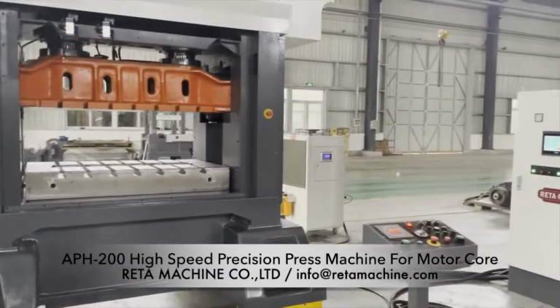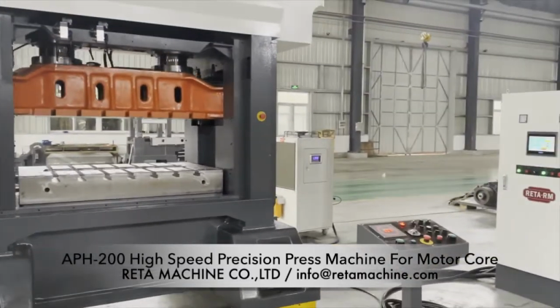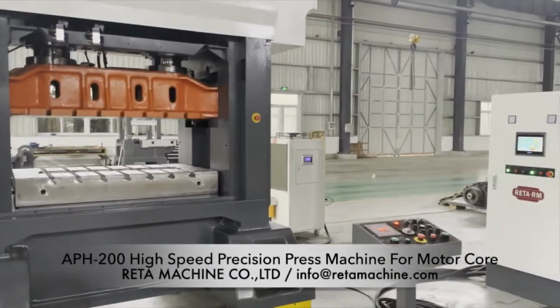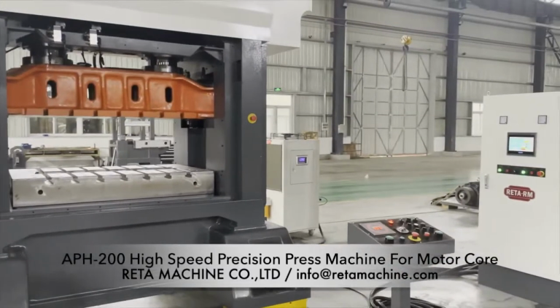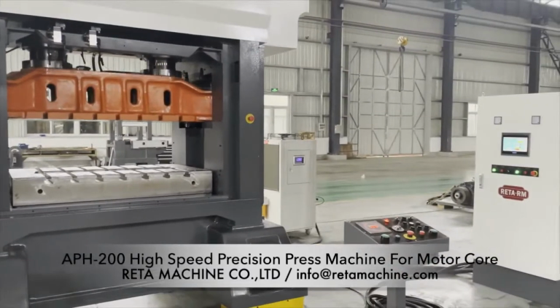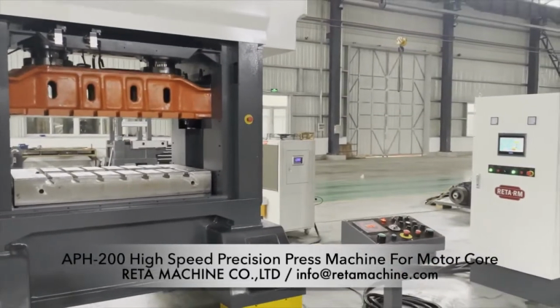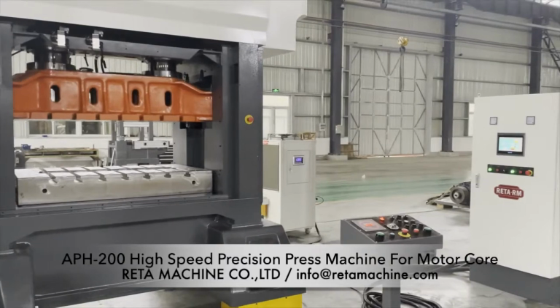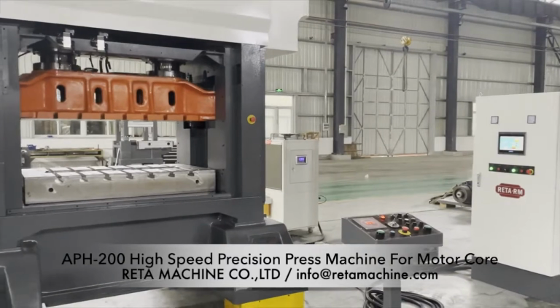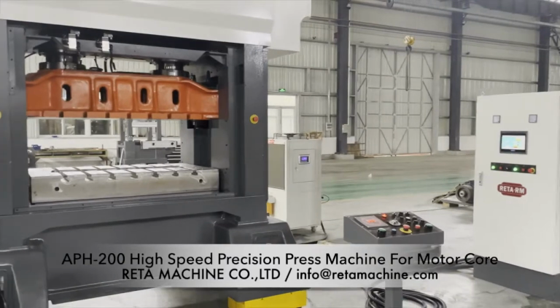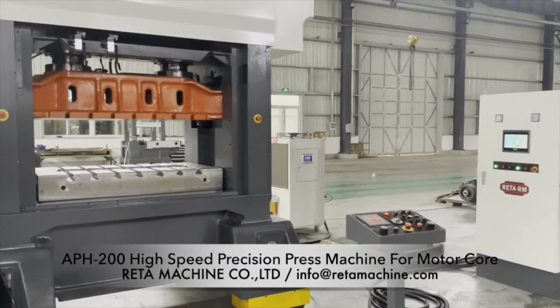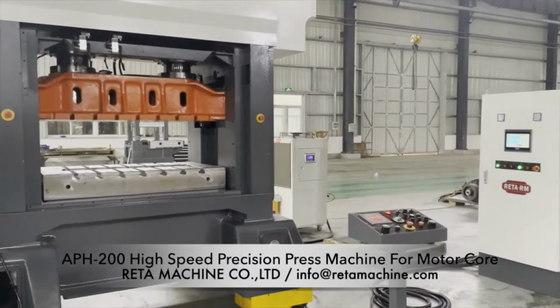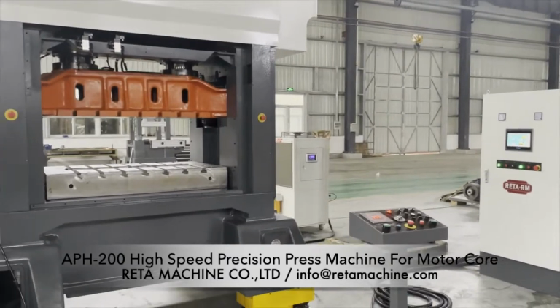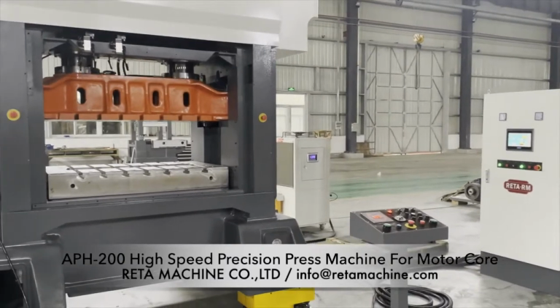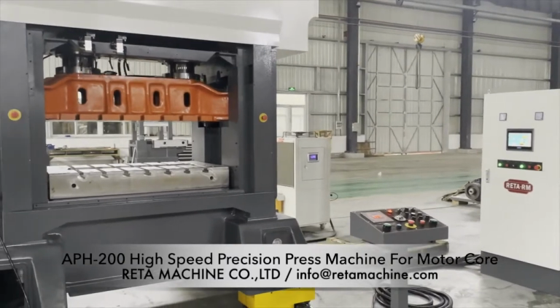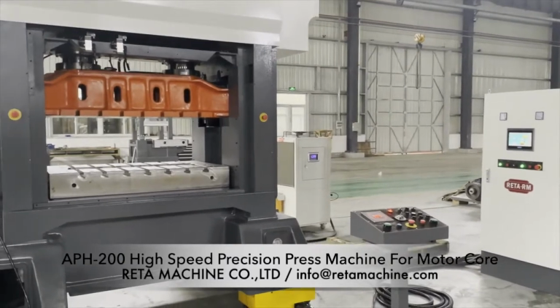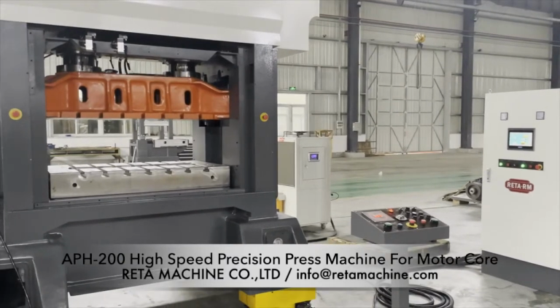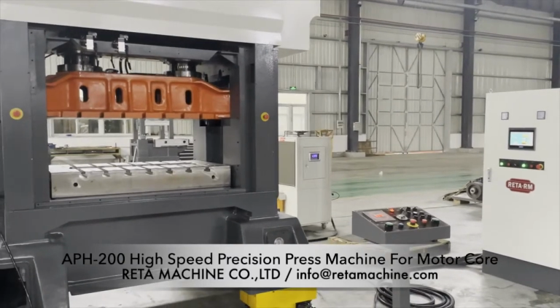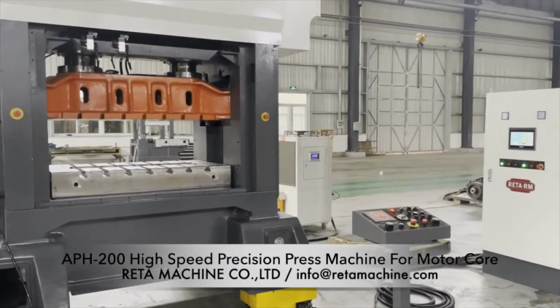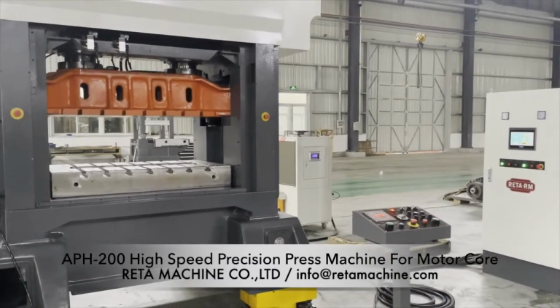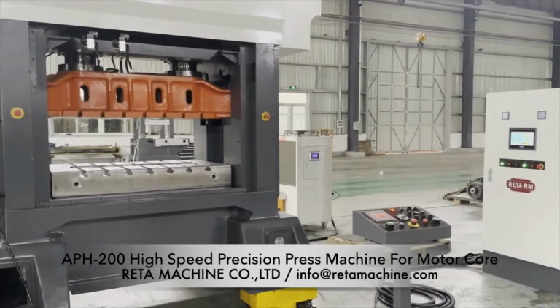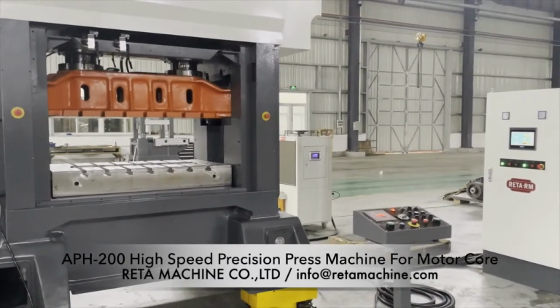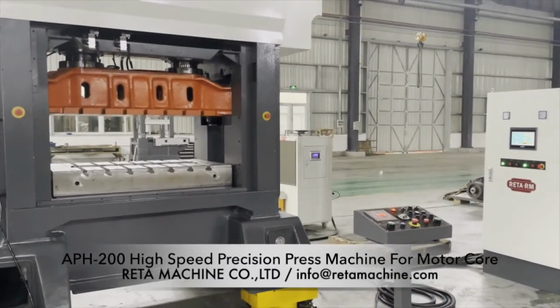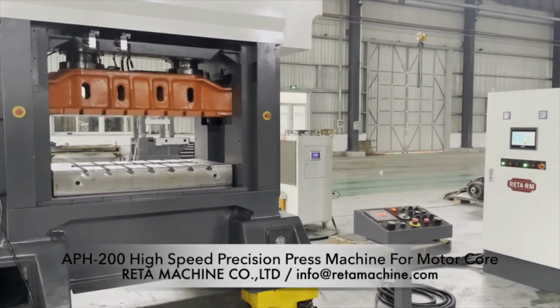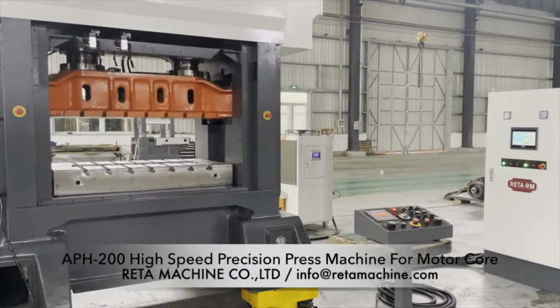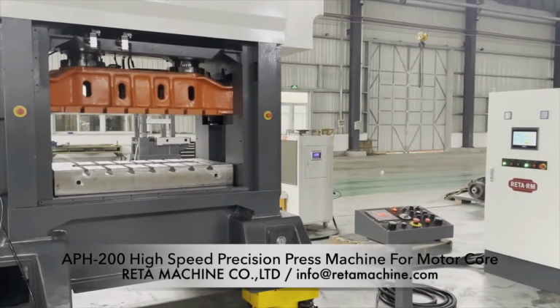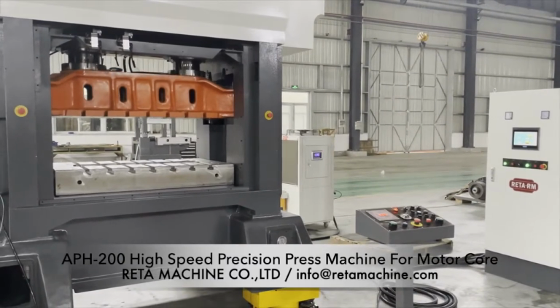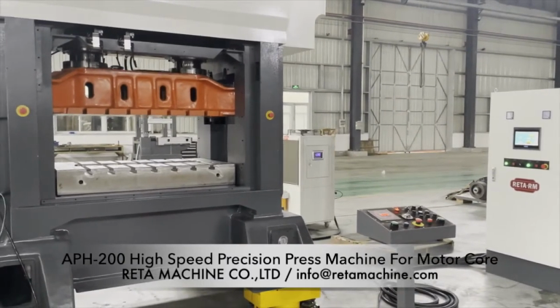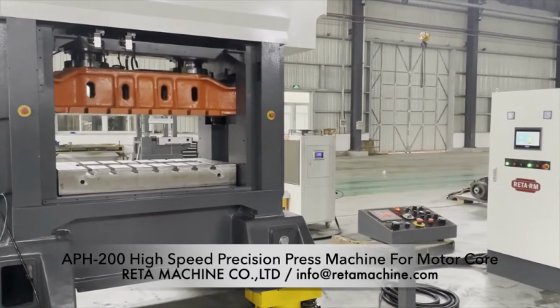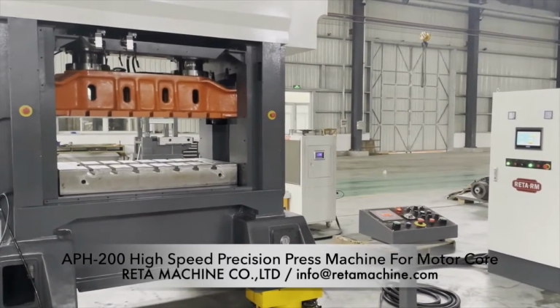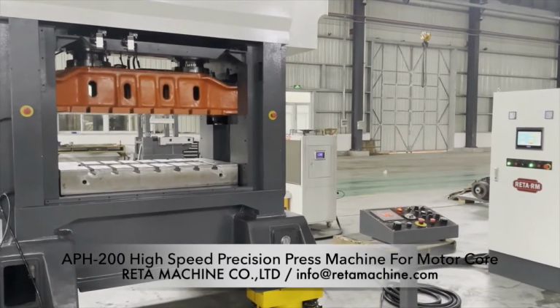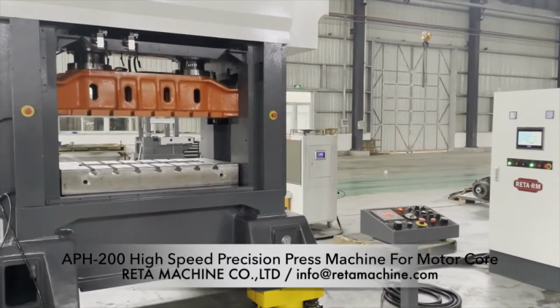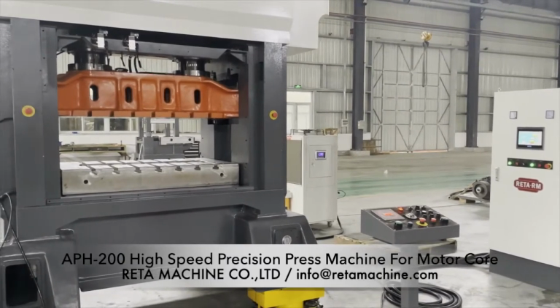Sensitive and strong structure. Compact design of the clutch and crank.